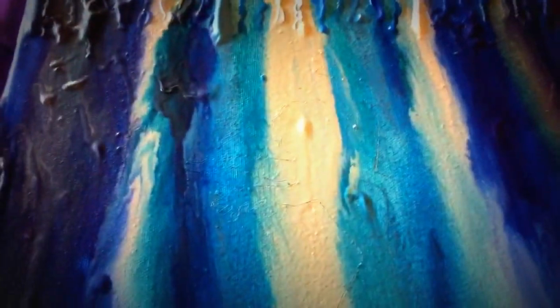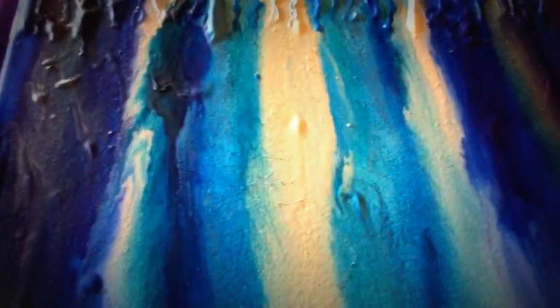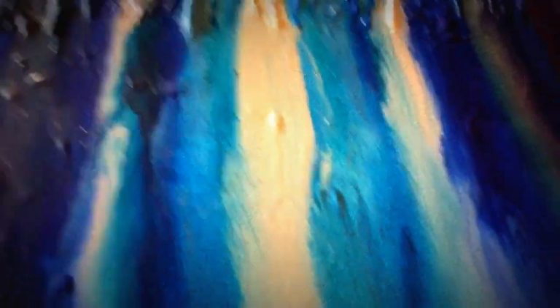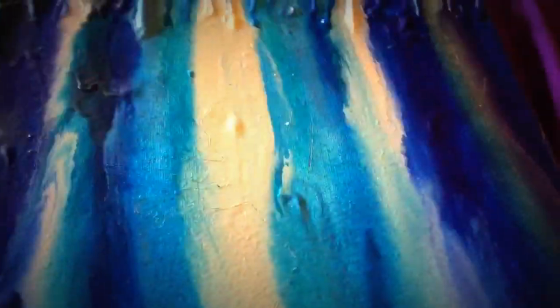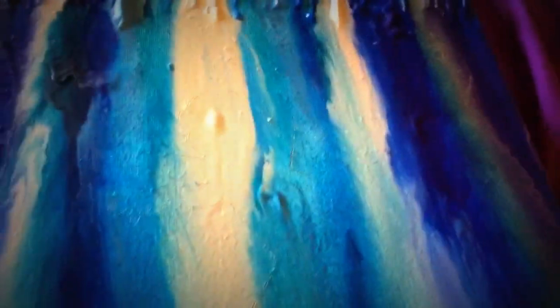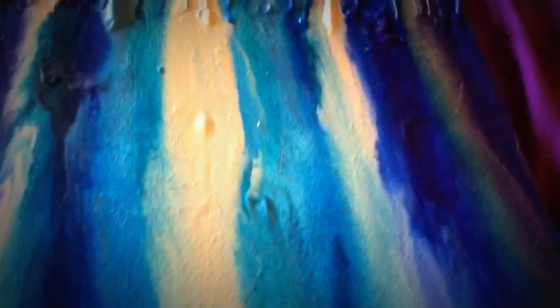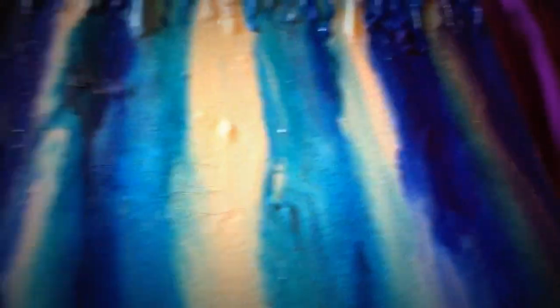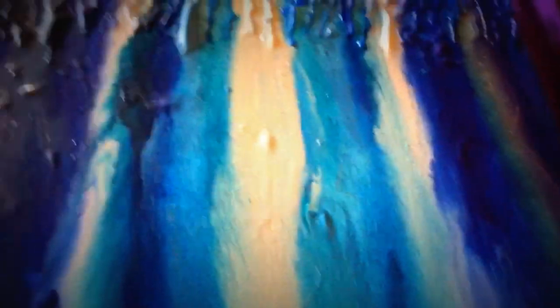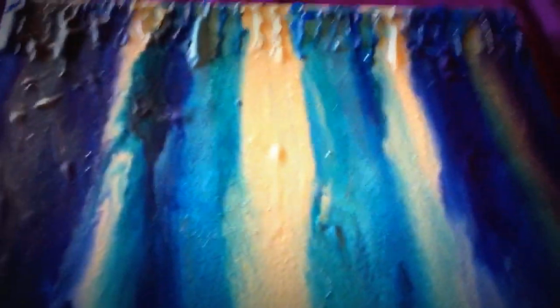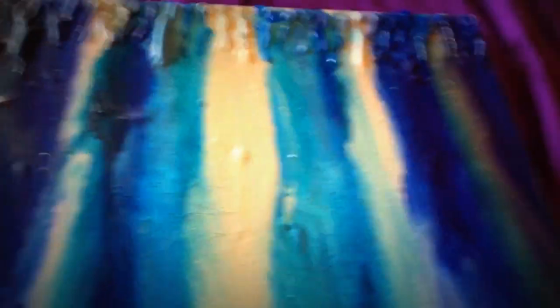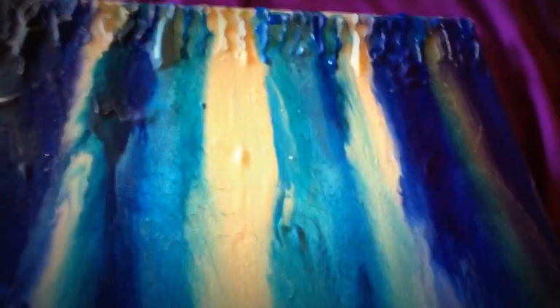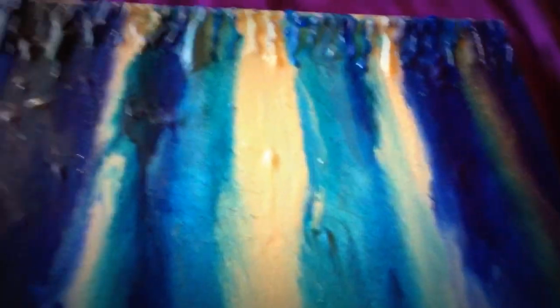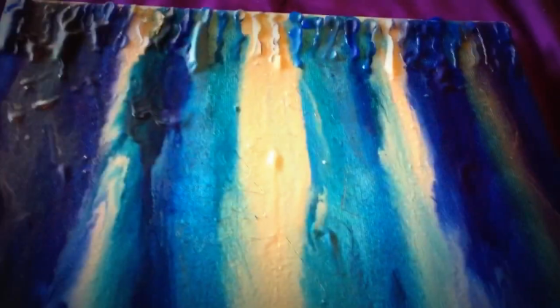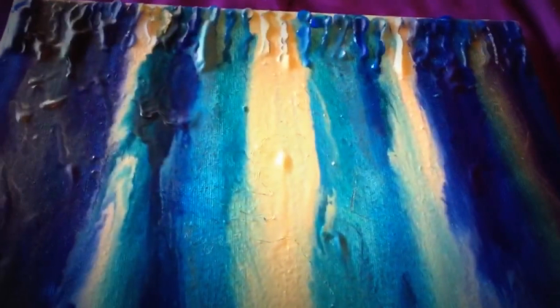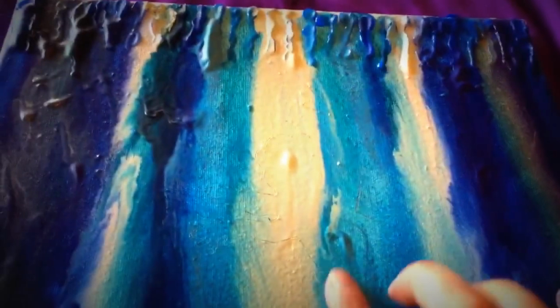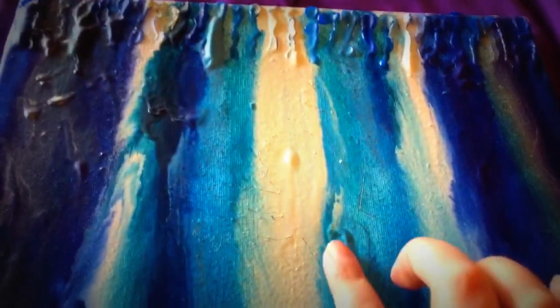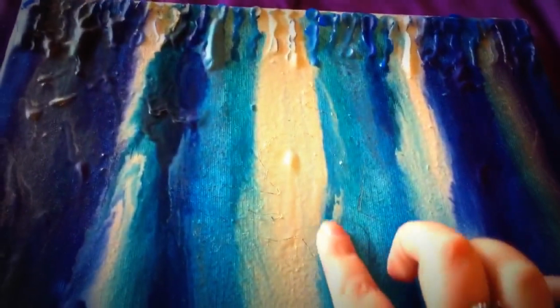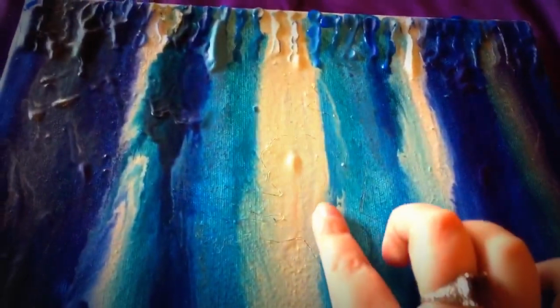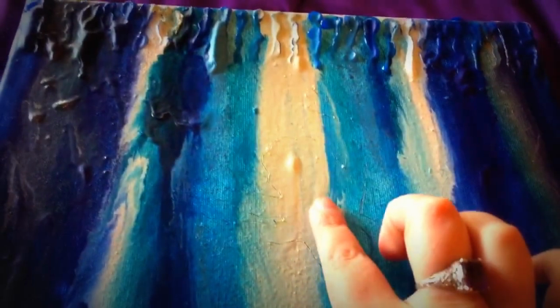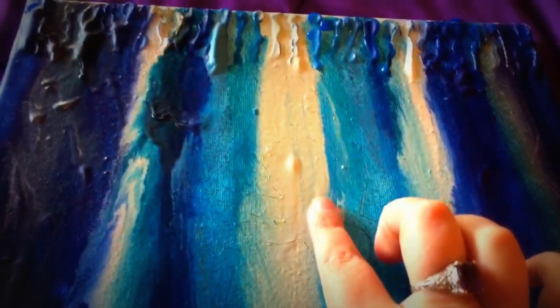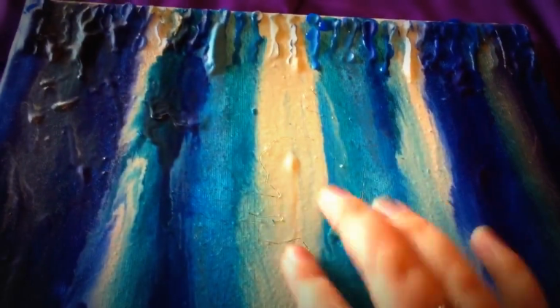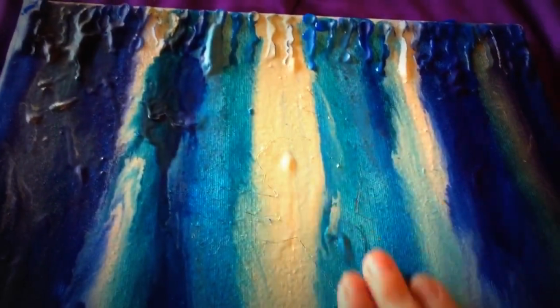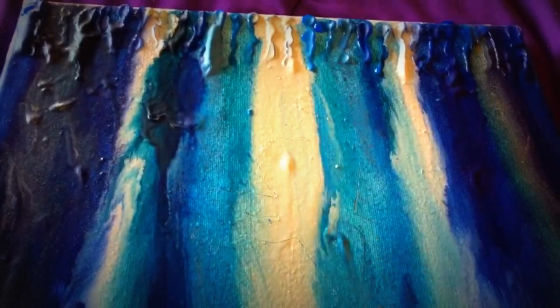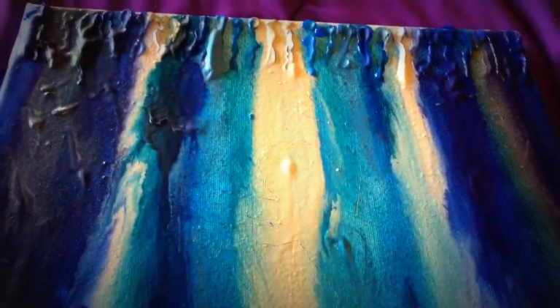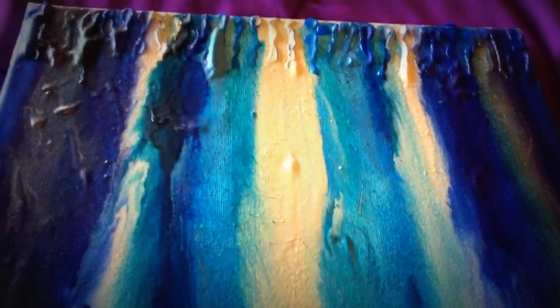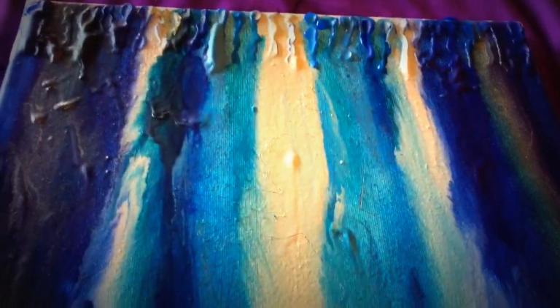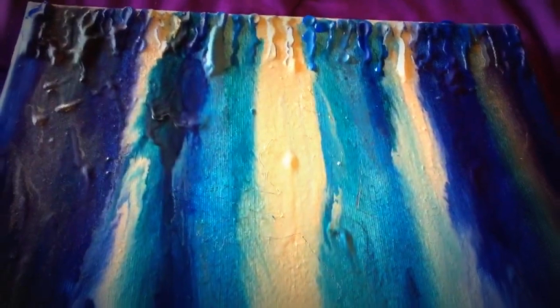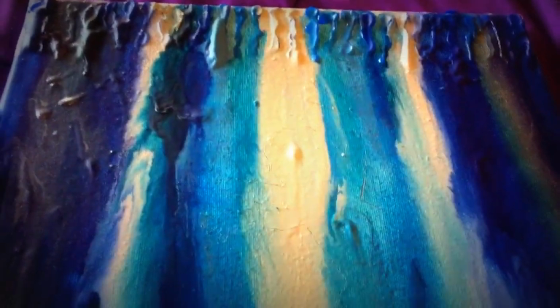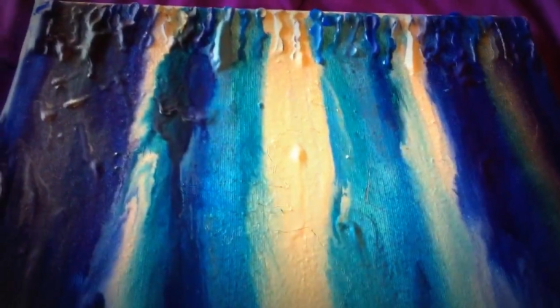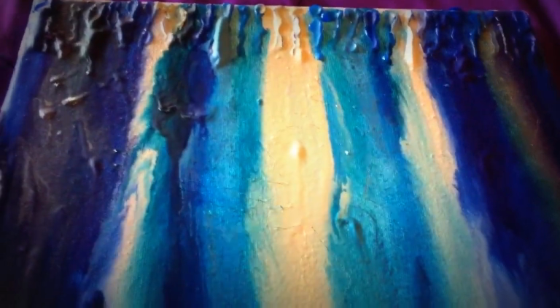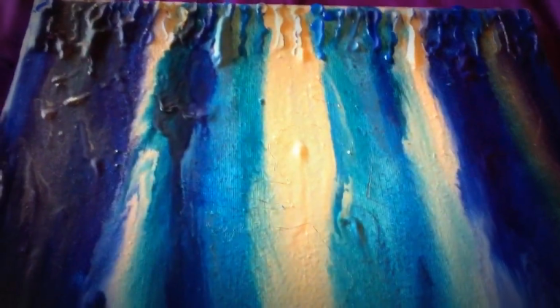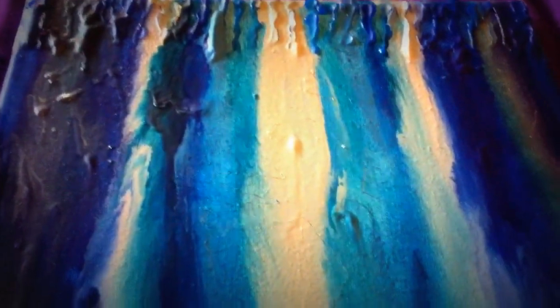The next step is we are going to paint in Elsa.